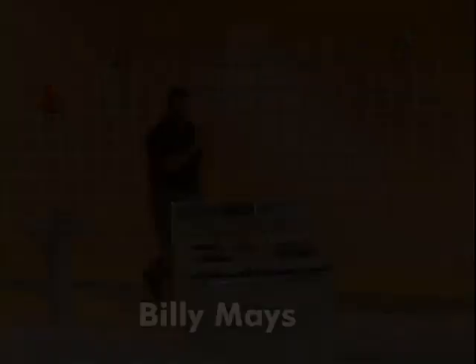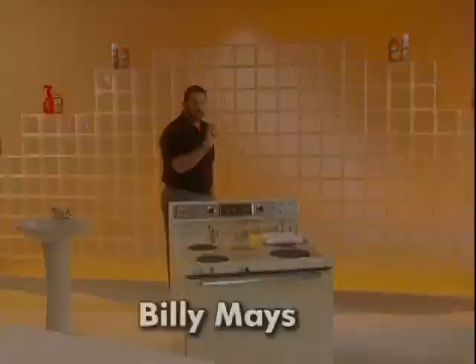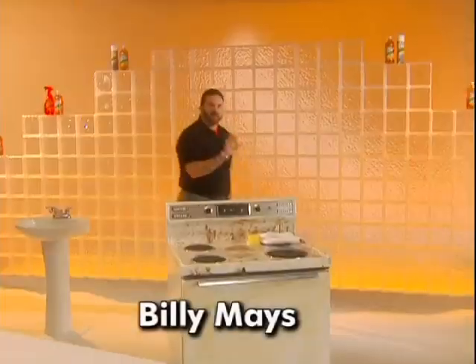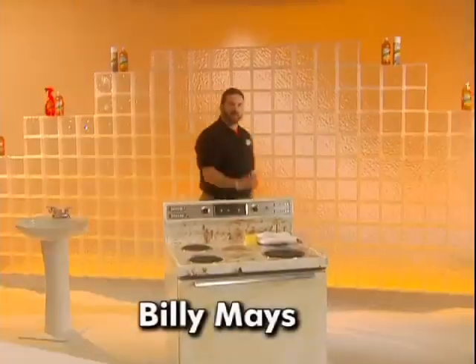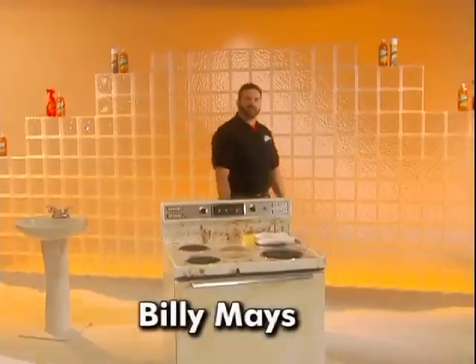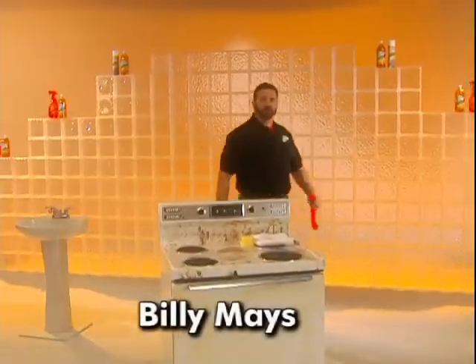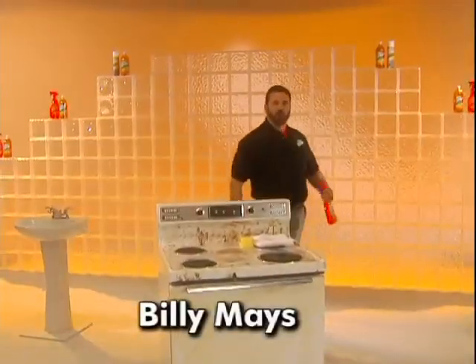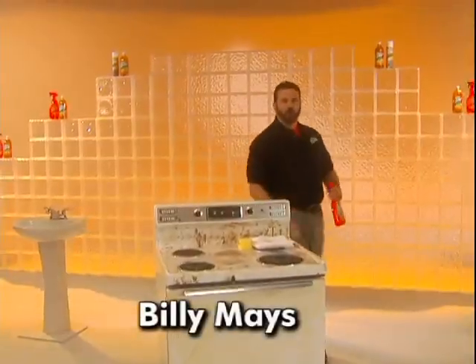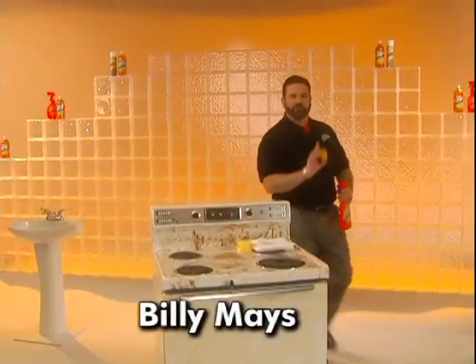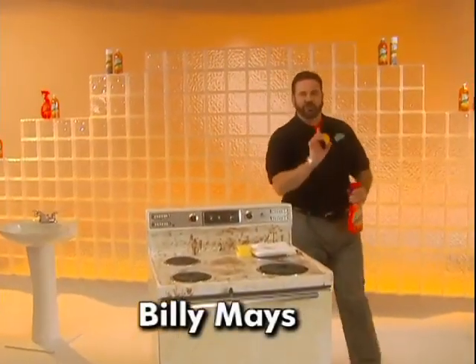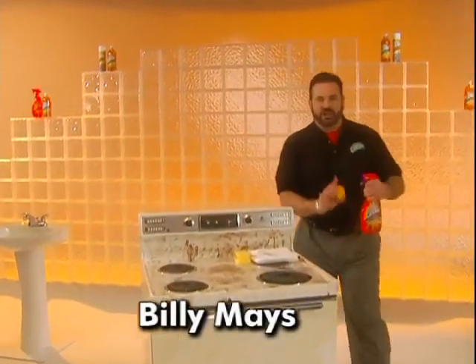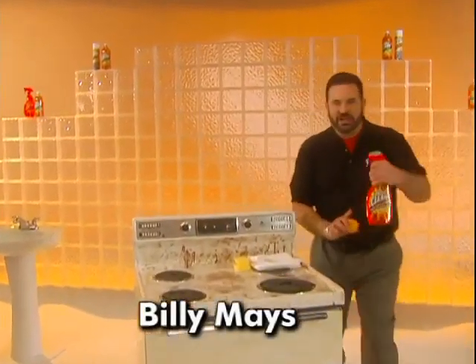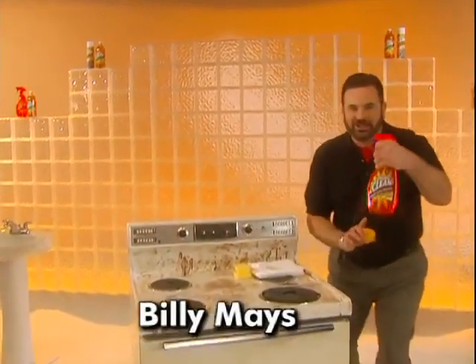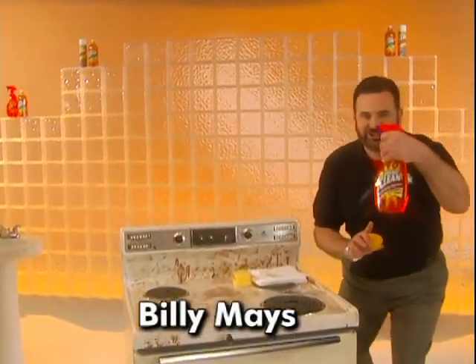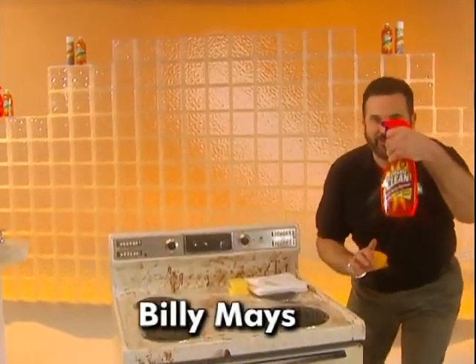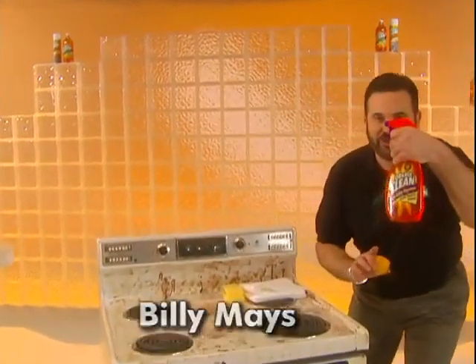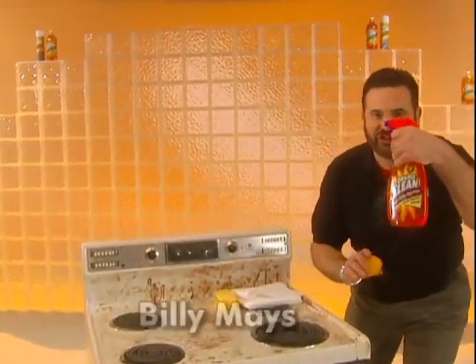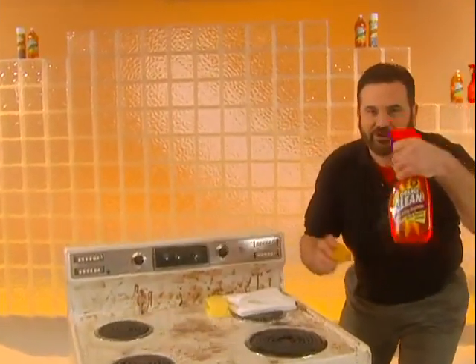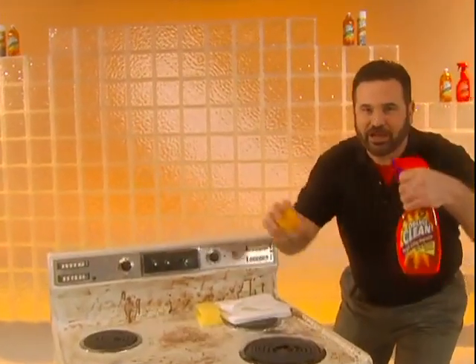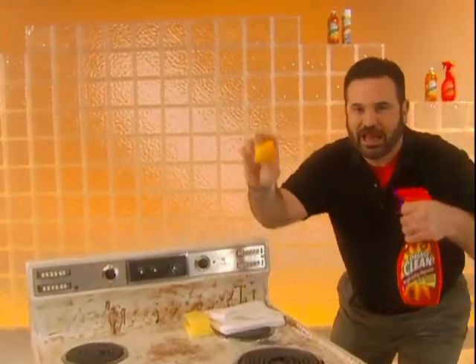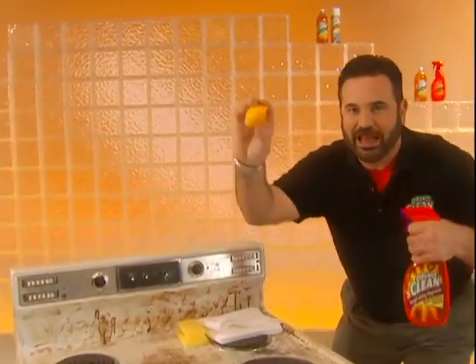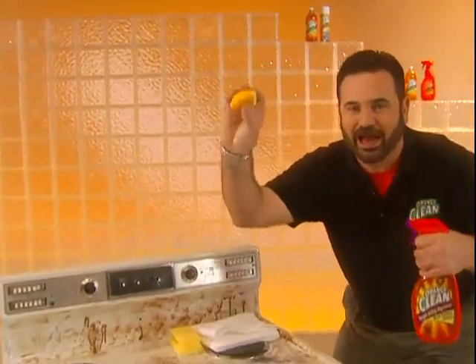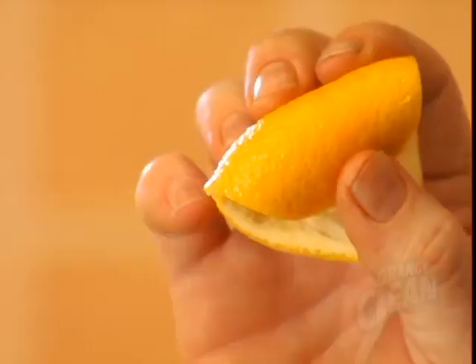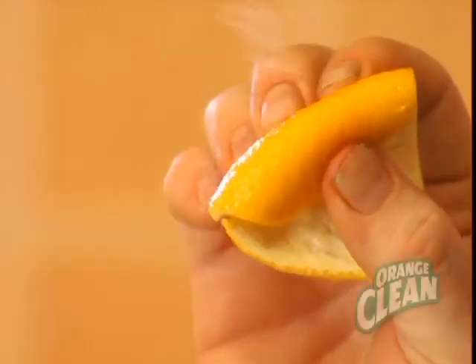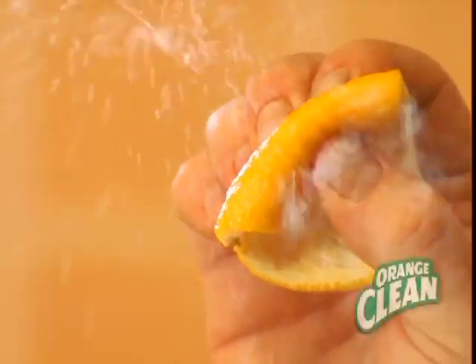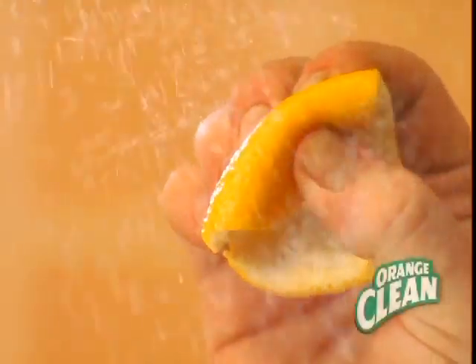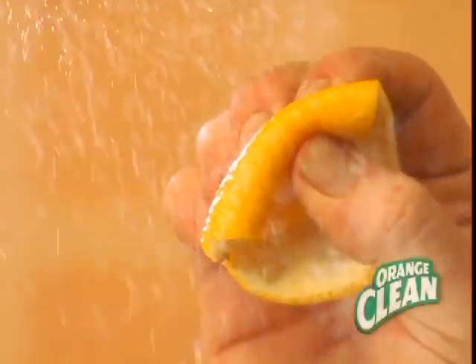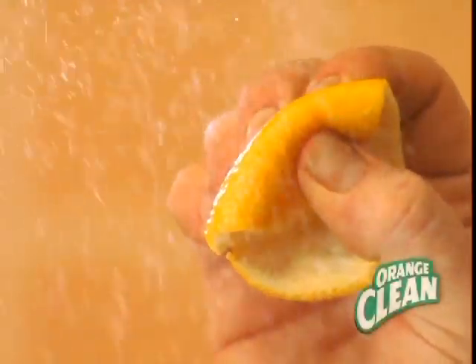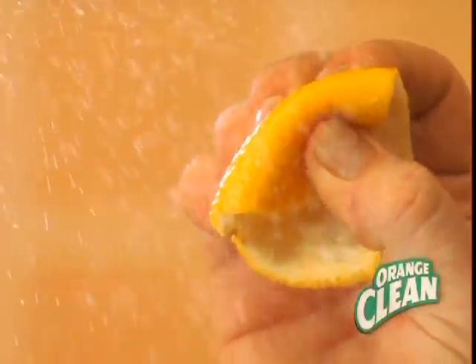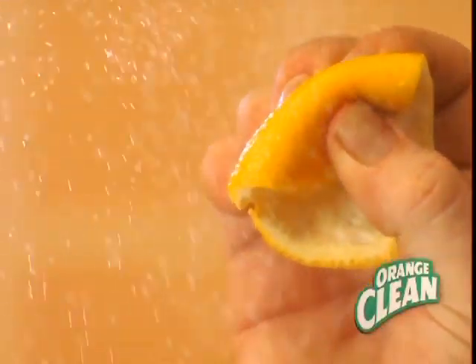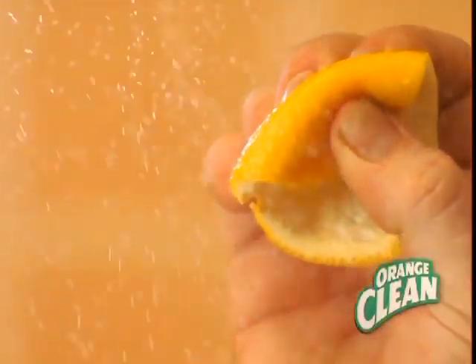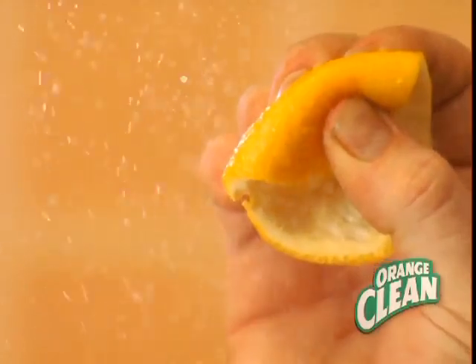Billy Mays here for Orange Clean. Discover the secret and unleash the power of pure orange oil.